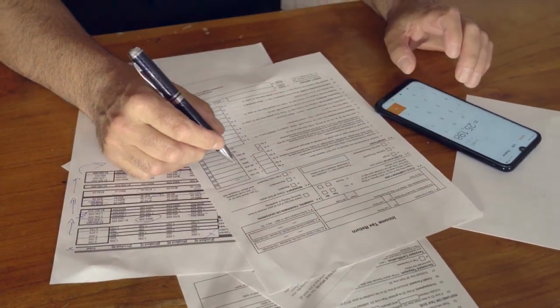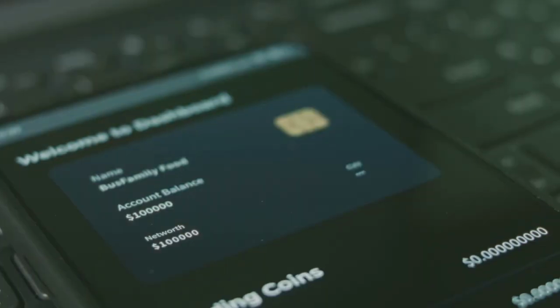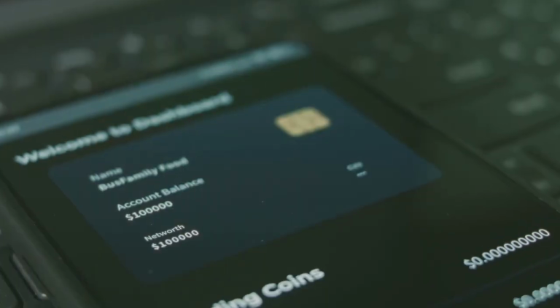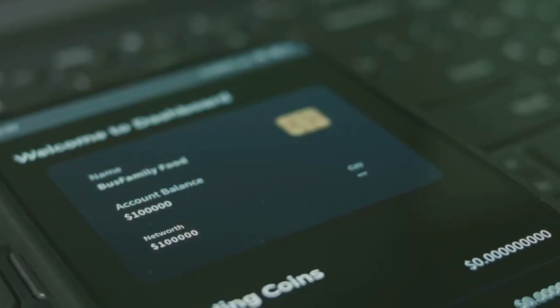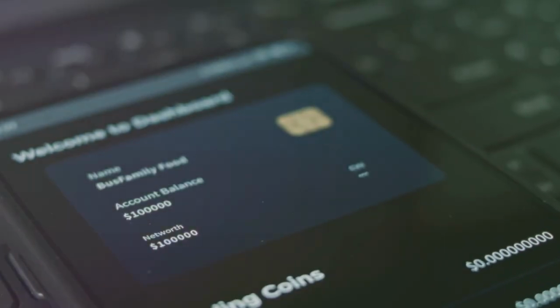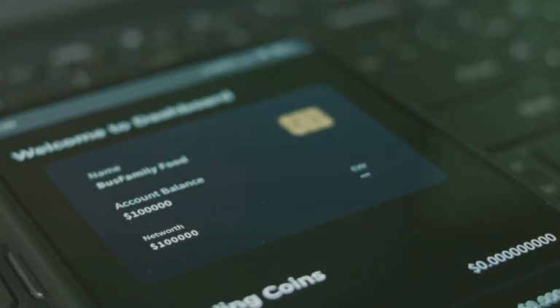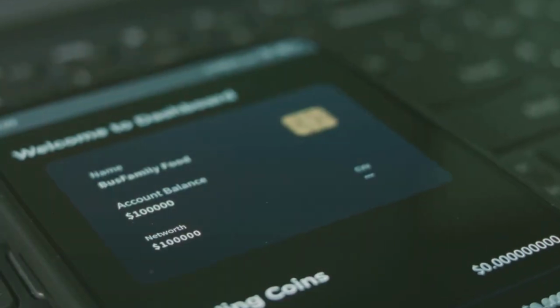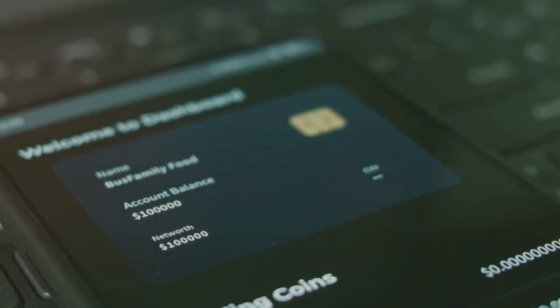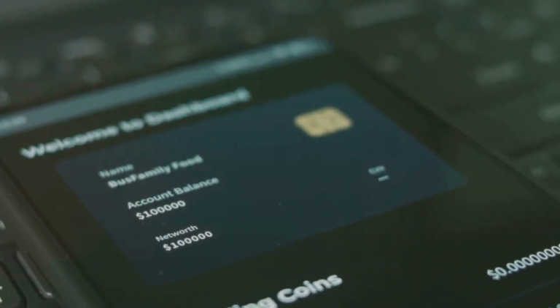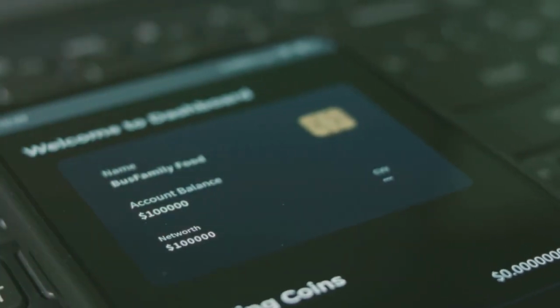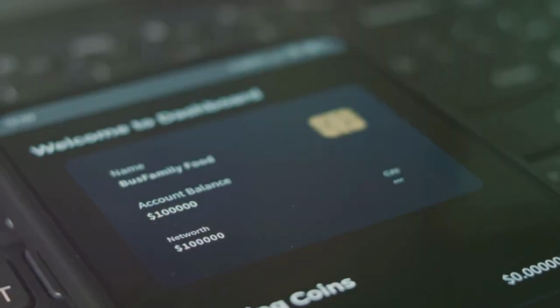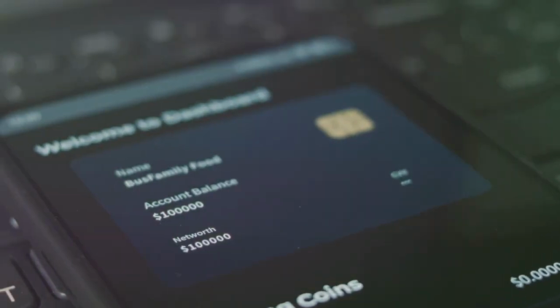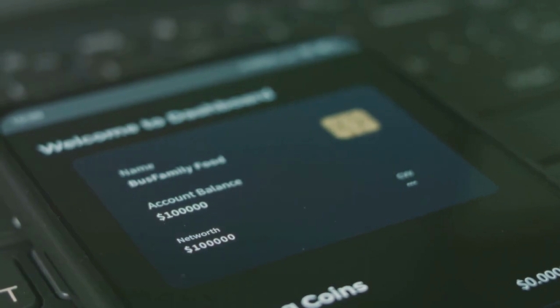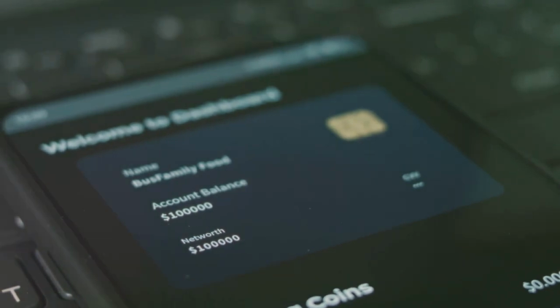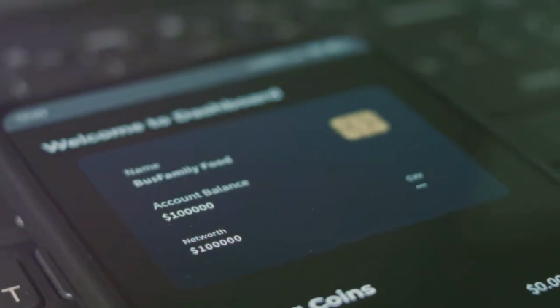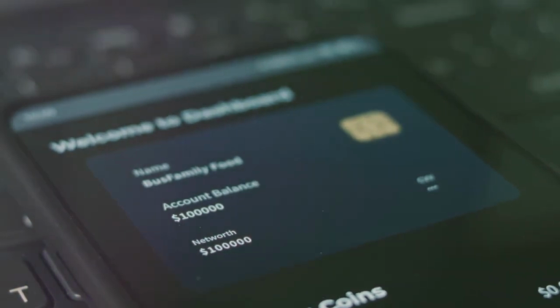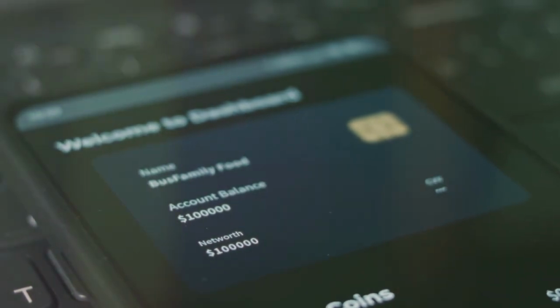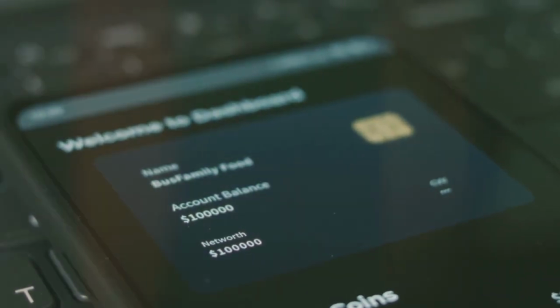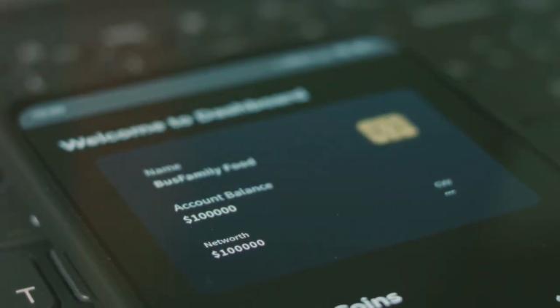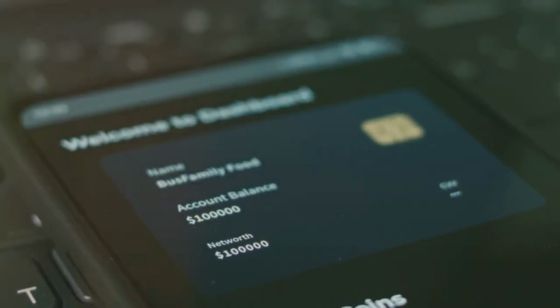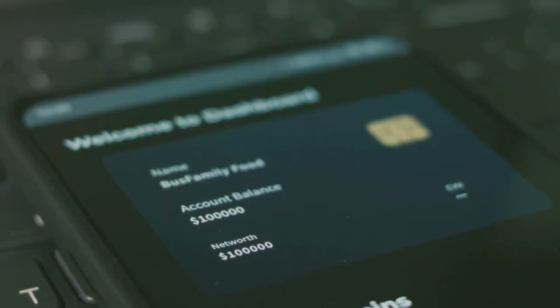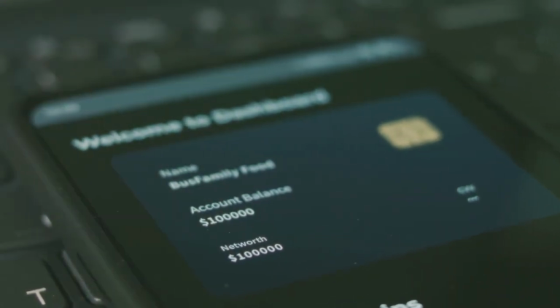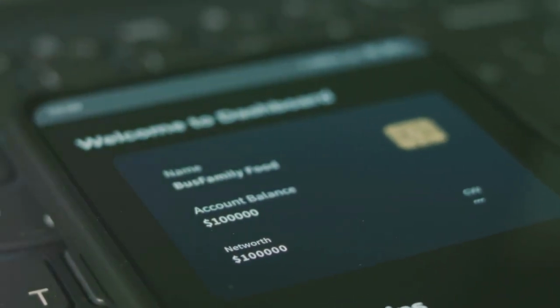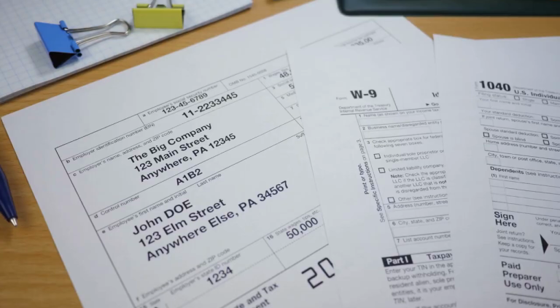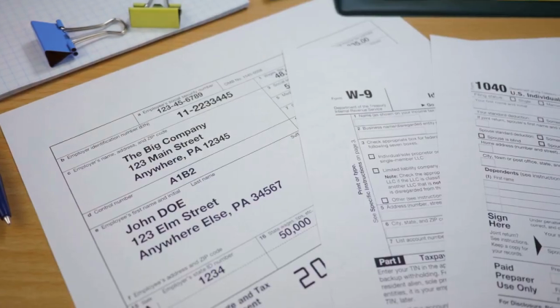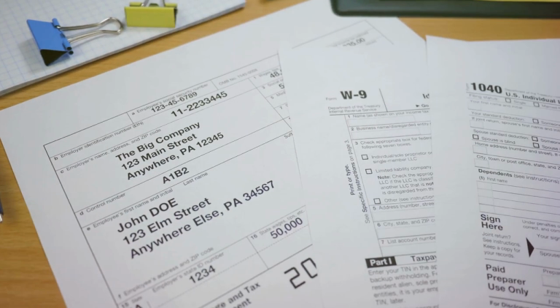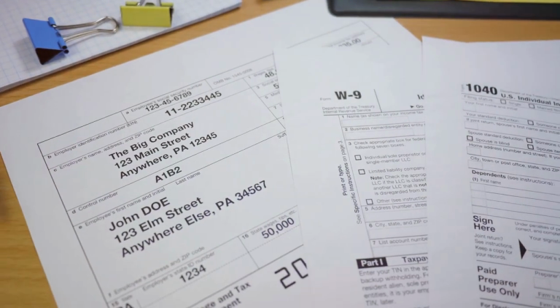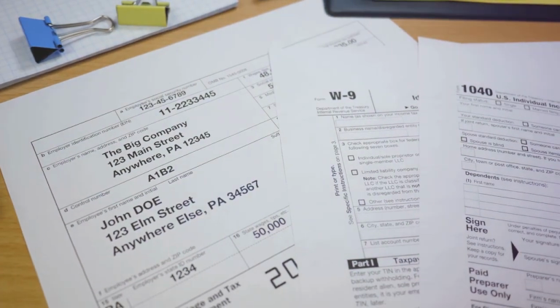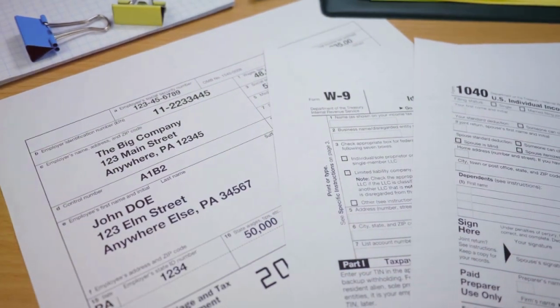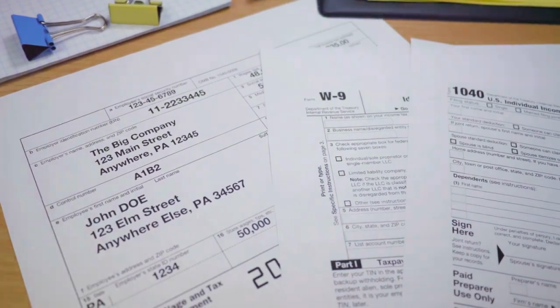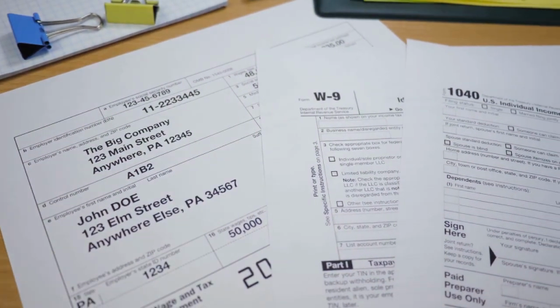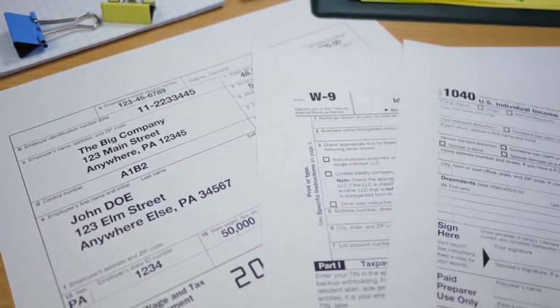With tools like CoinLedger, it's even easier. No more pulling your hair out at tax time.